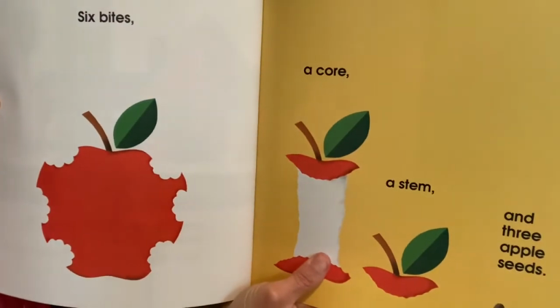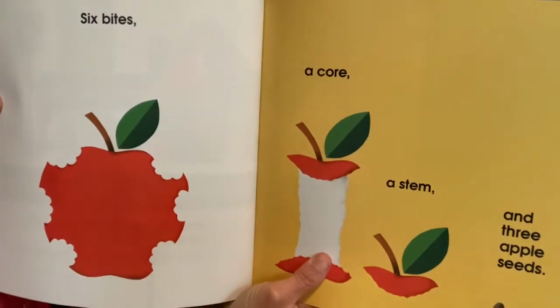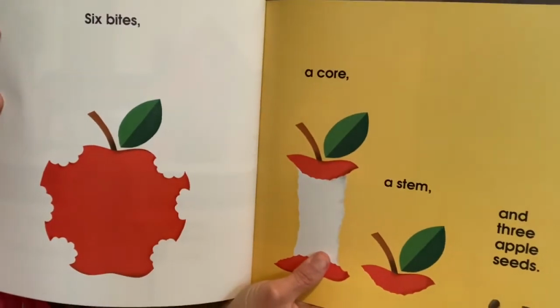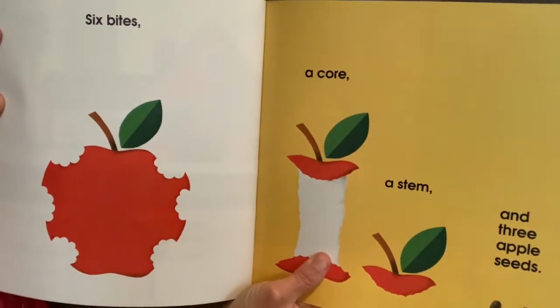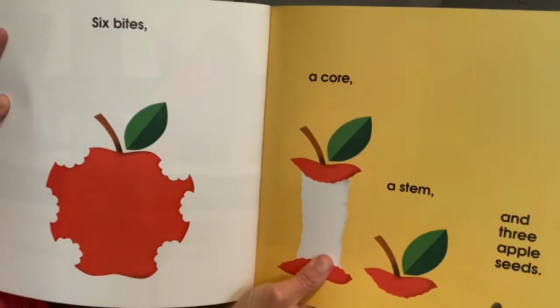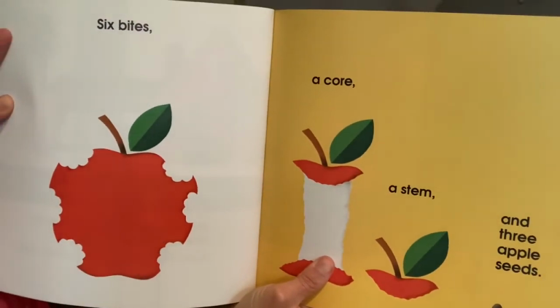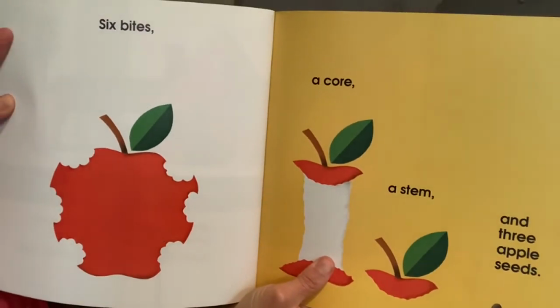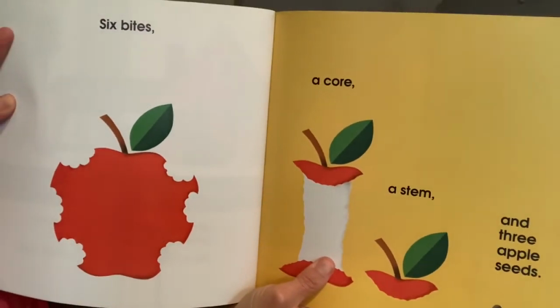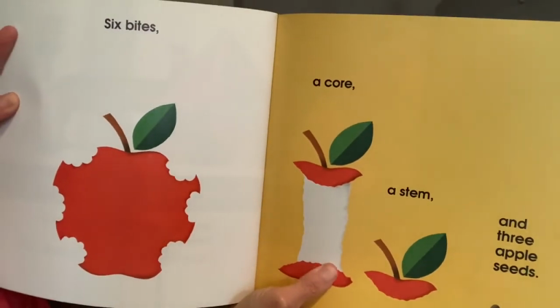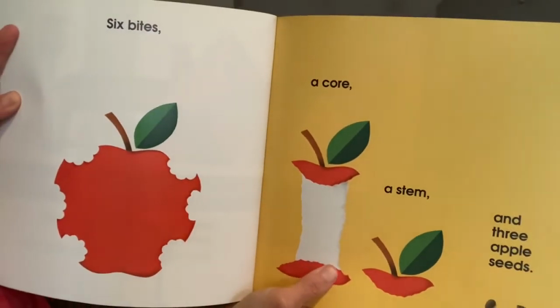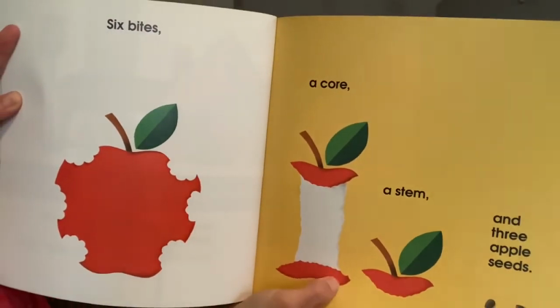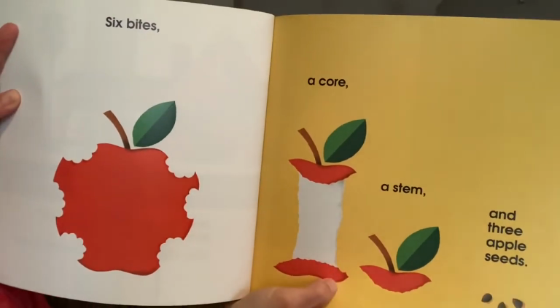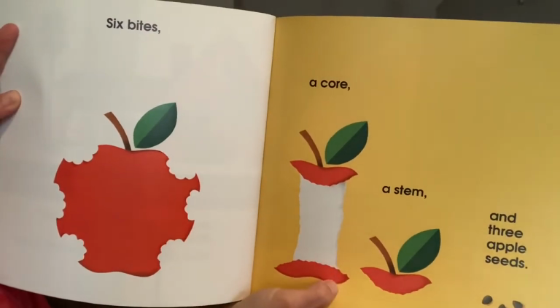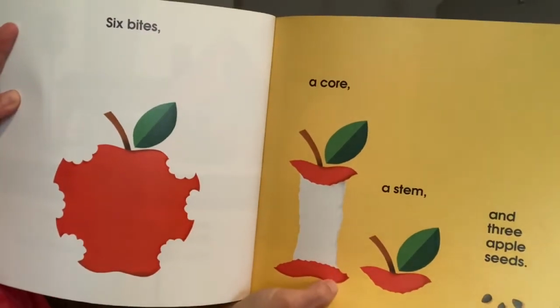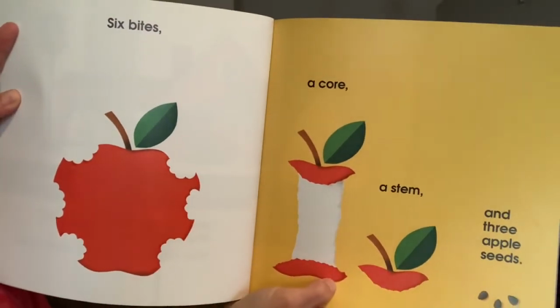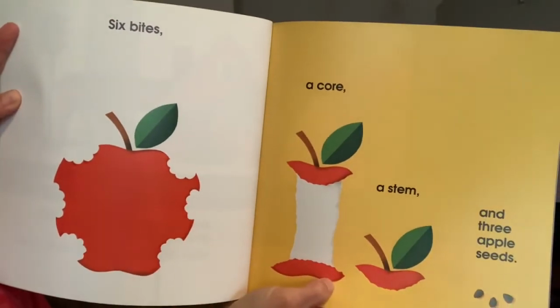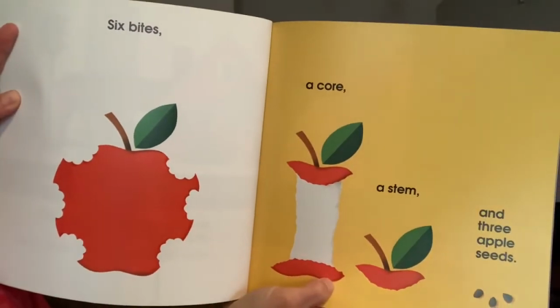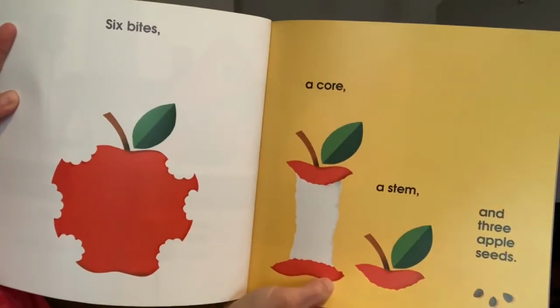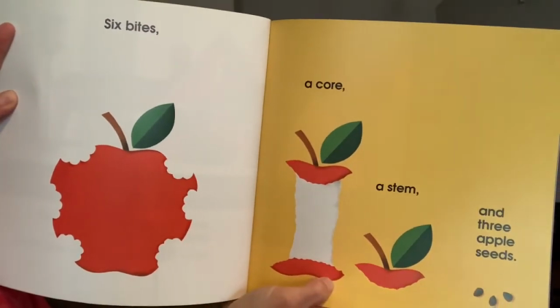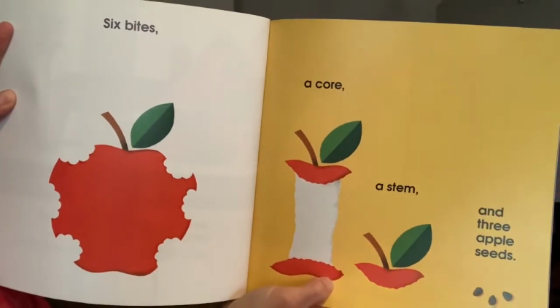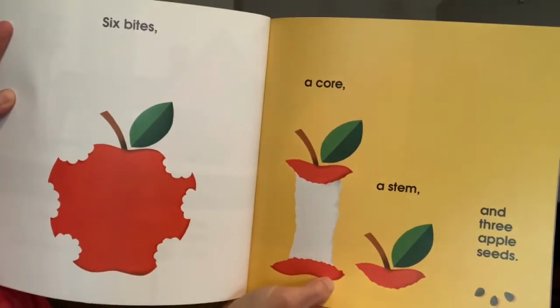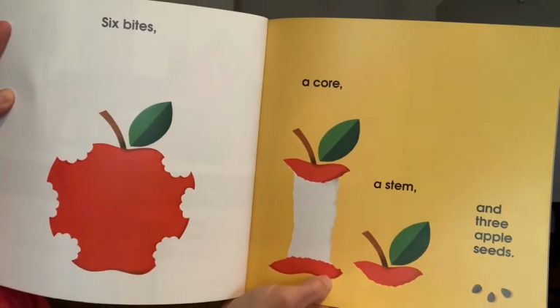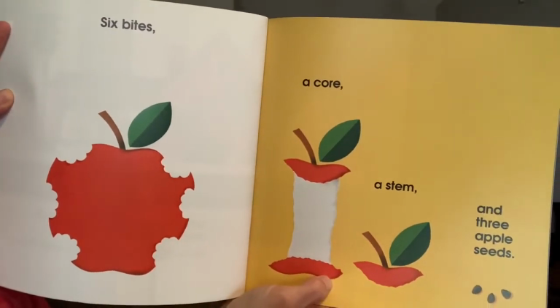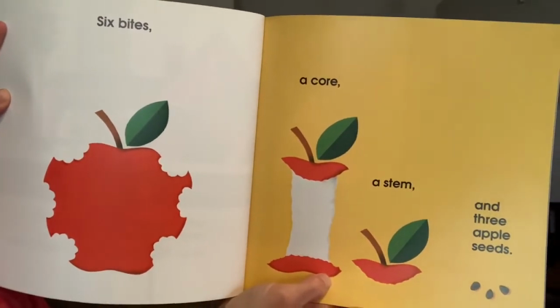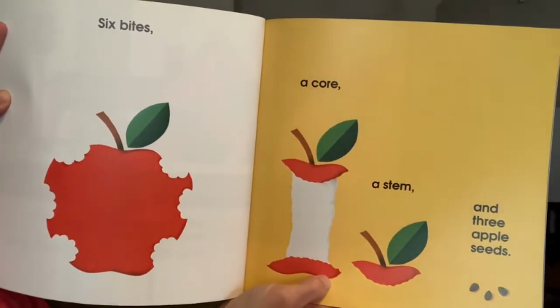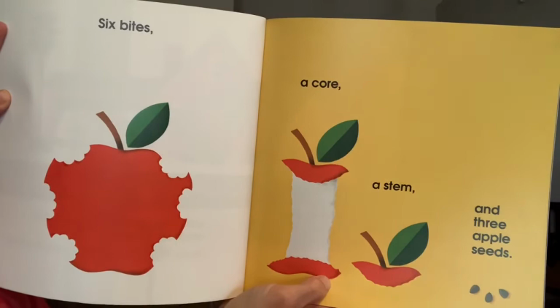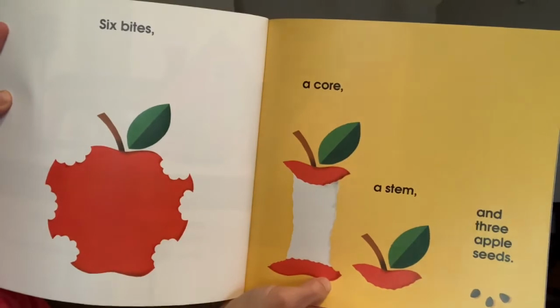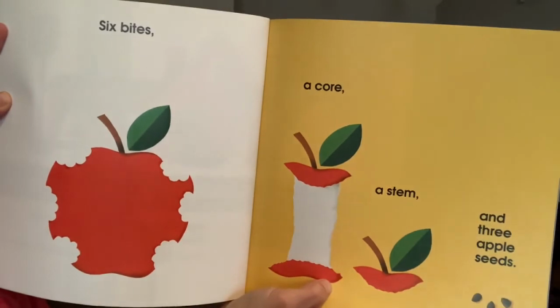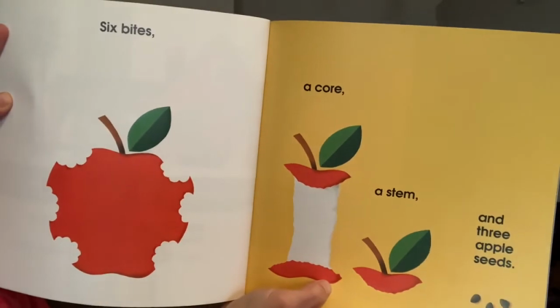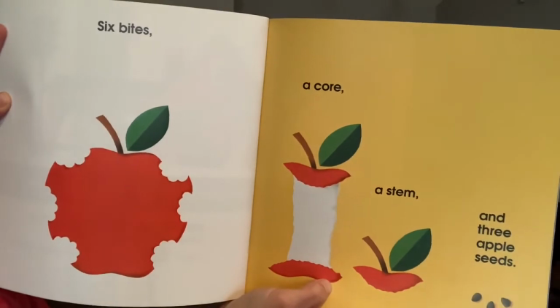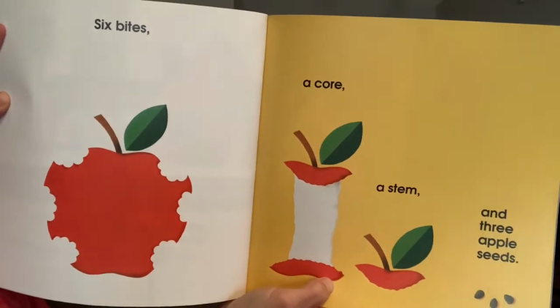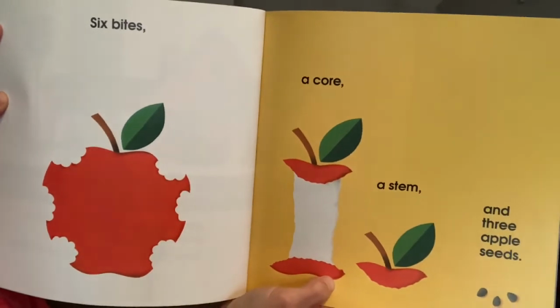Six bites, a core, a stem, and three apple seeds.